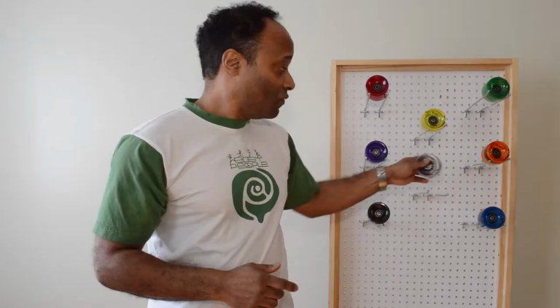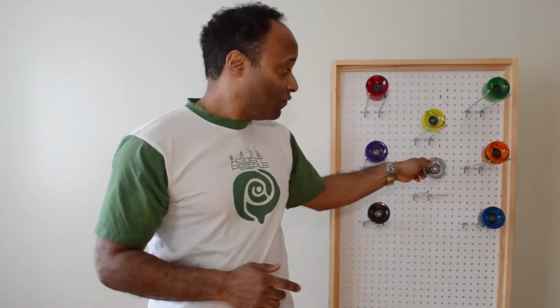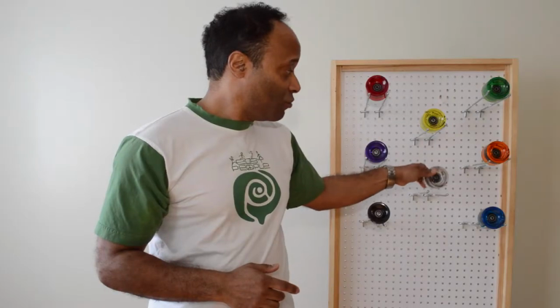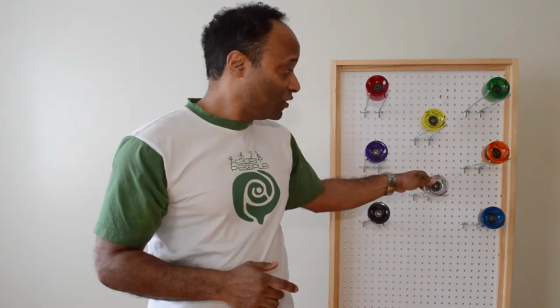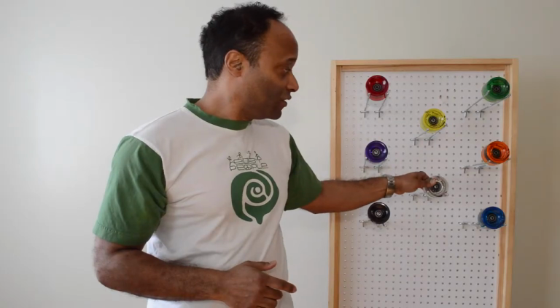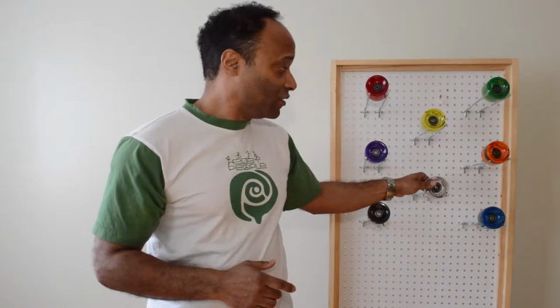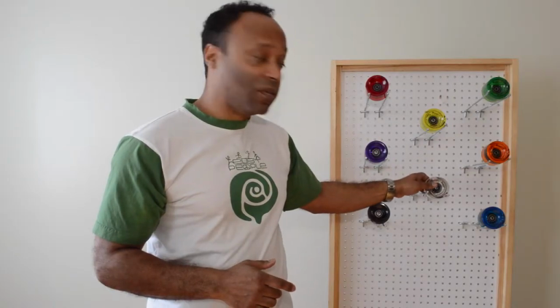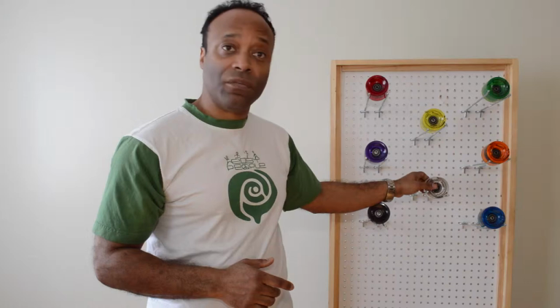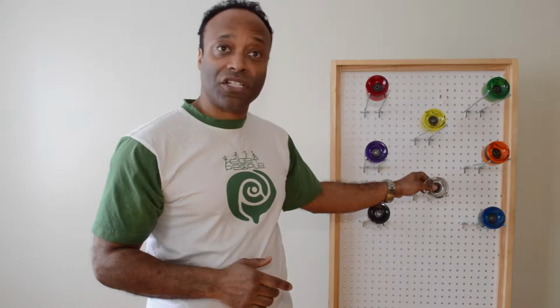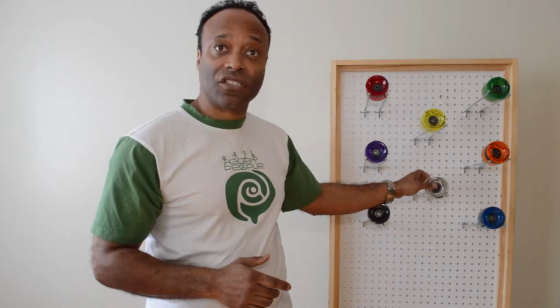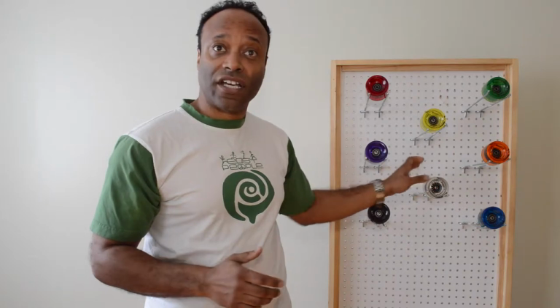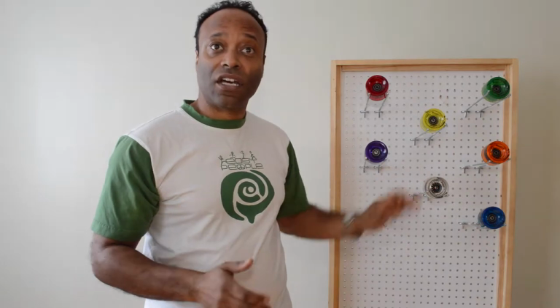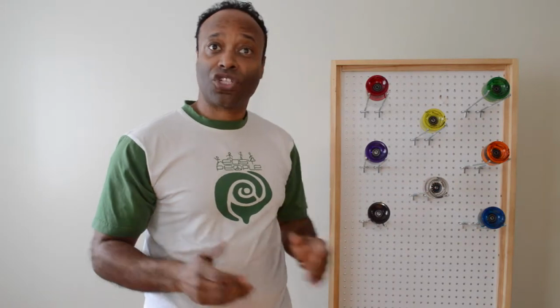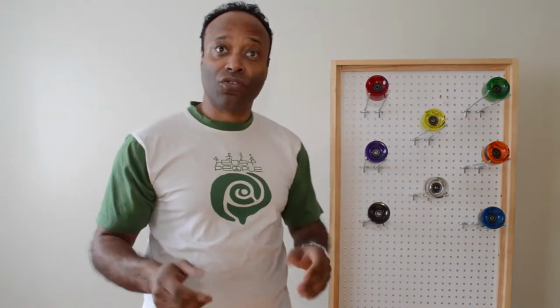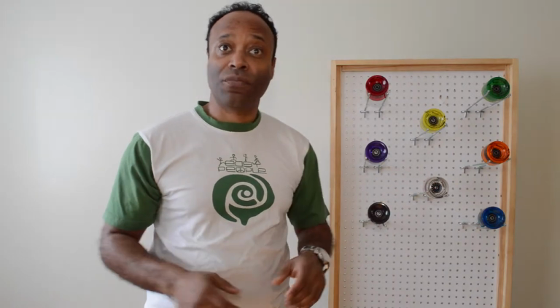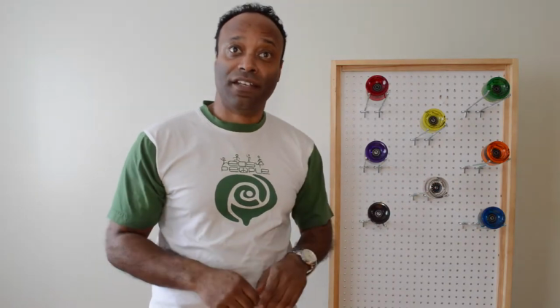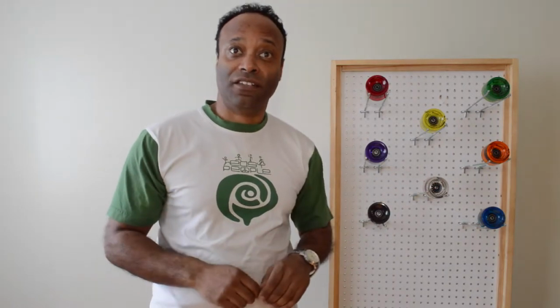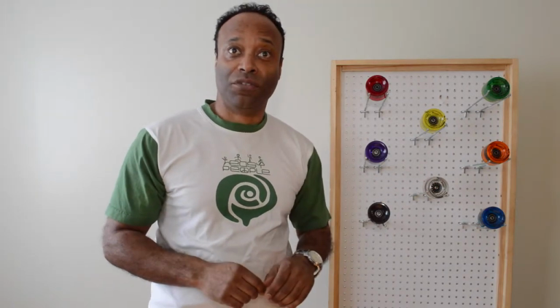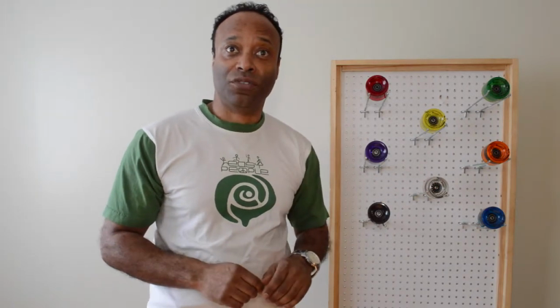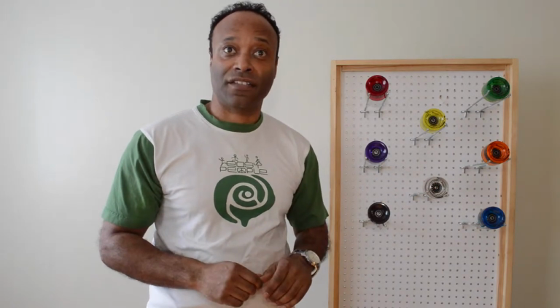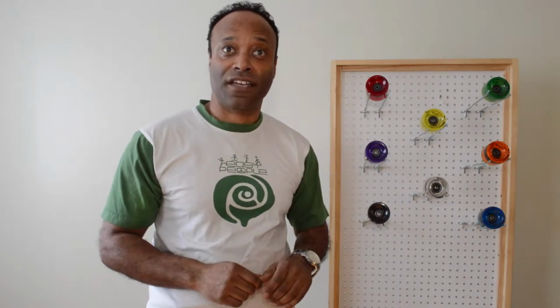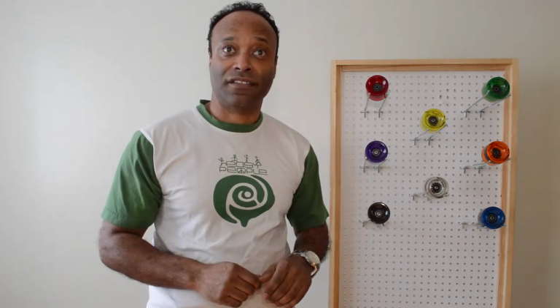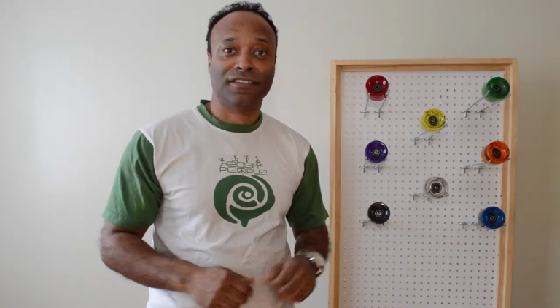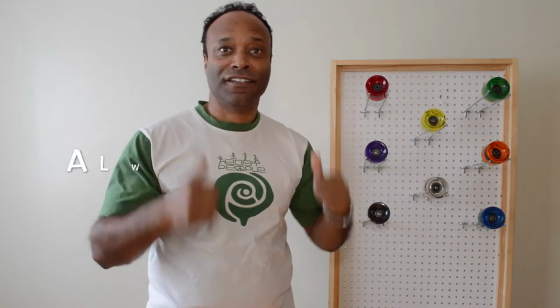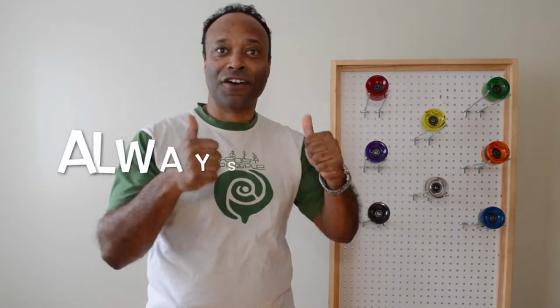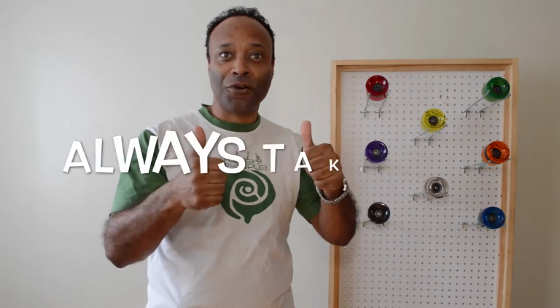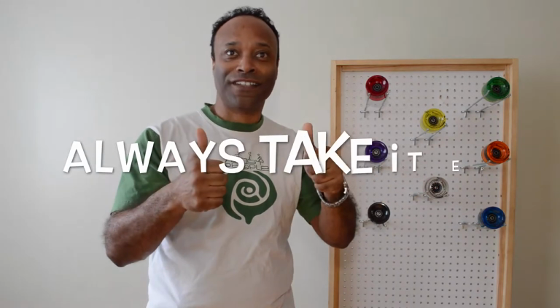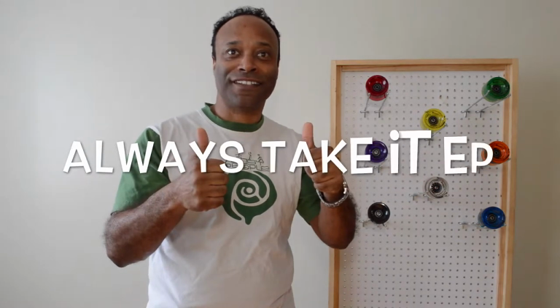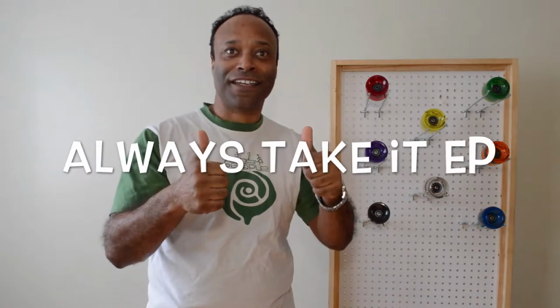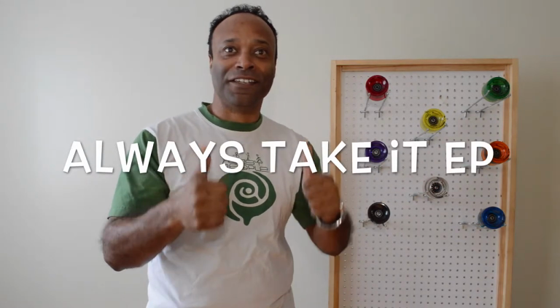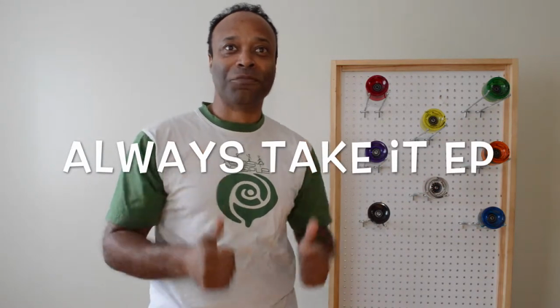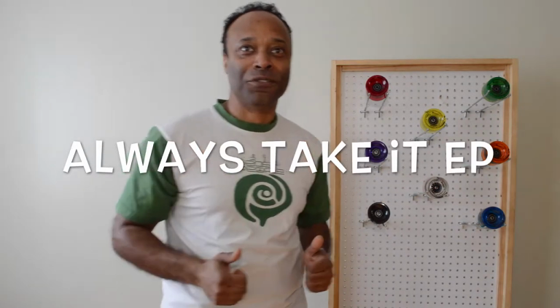For more details and information, check out our showroom at EasyPeople.ca. Always take it easy, people.